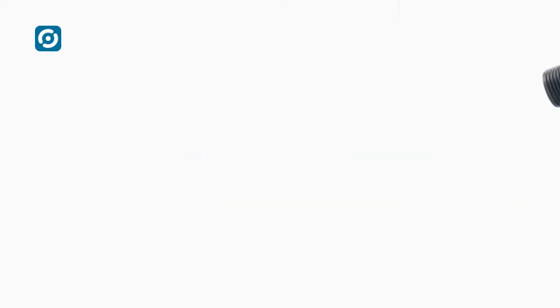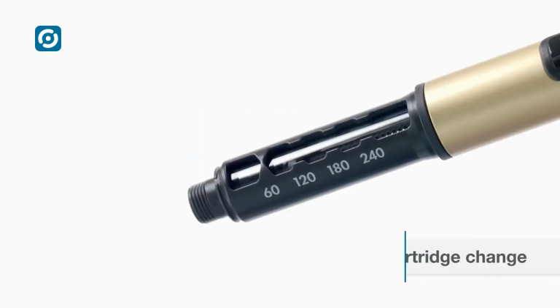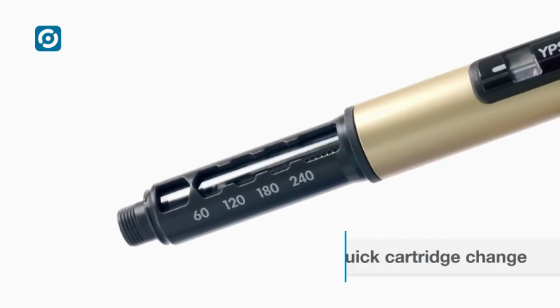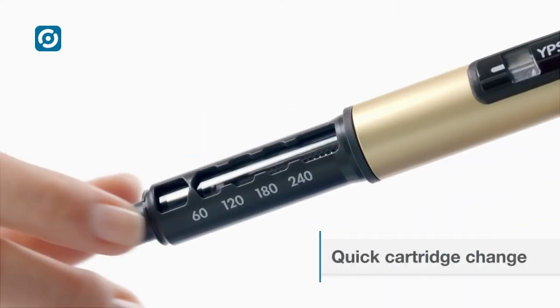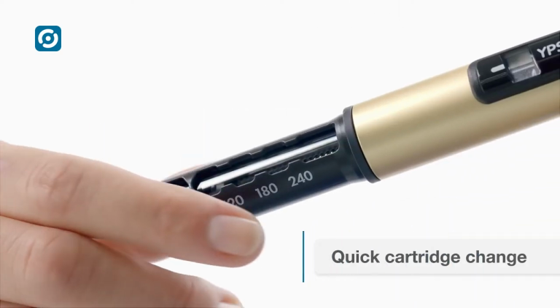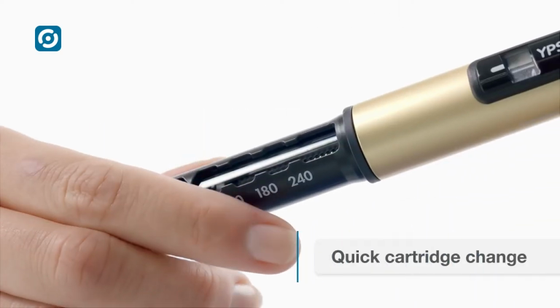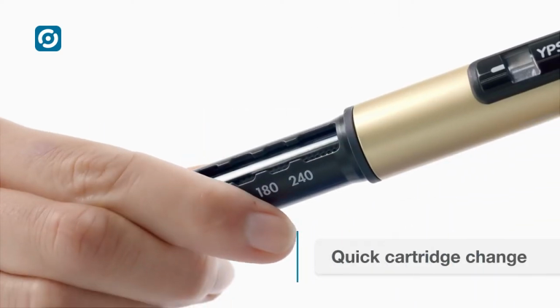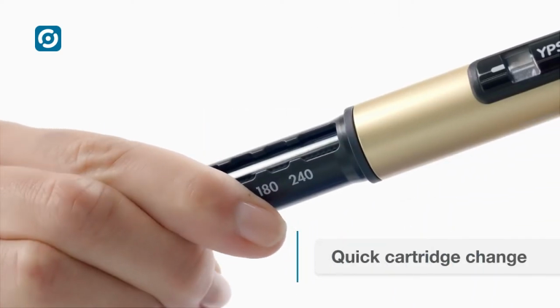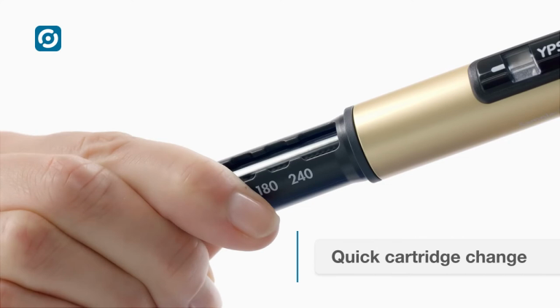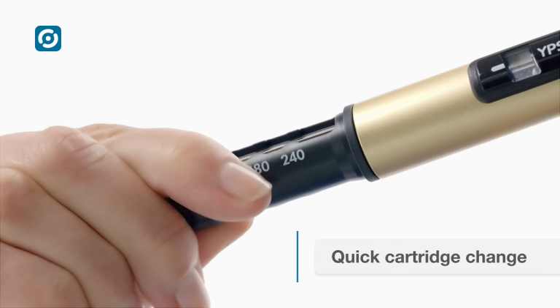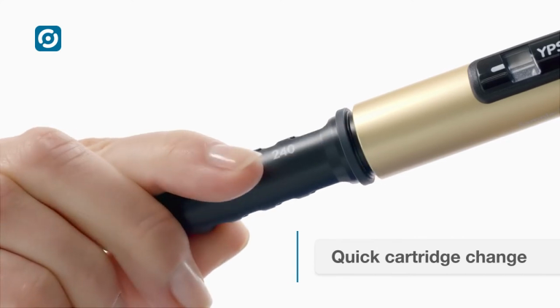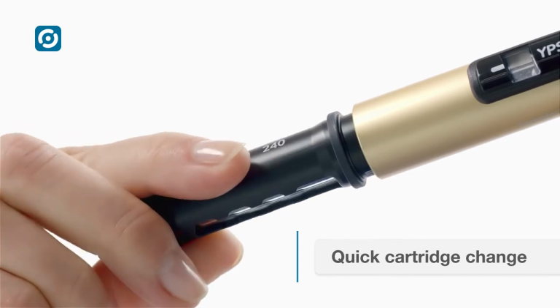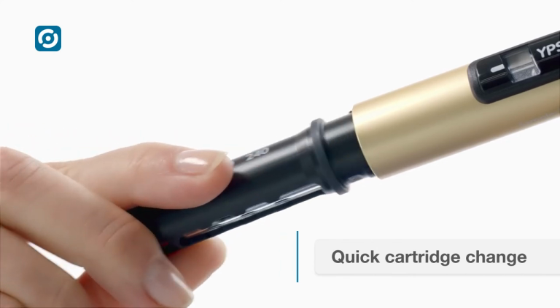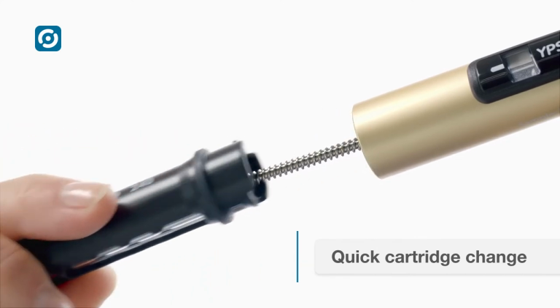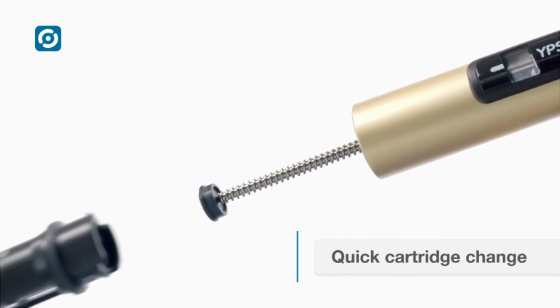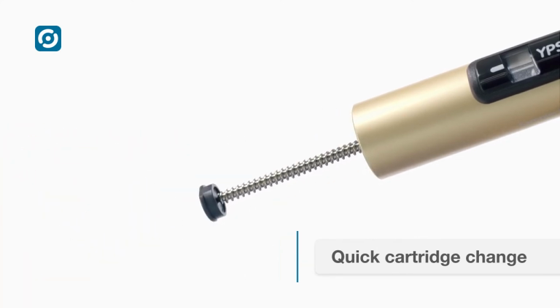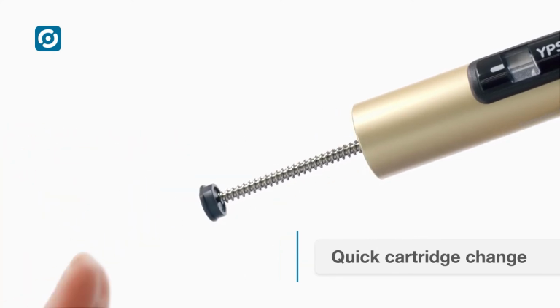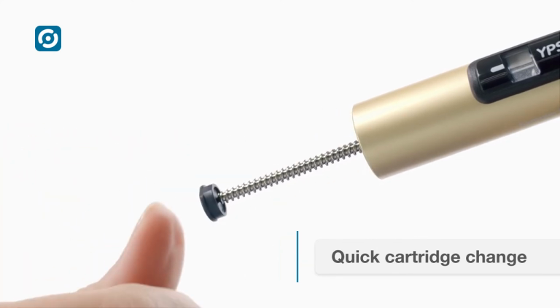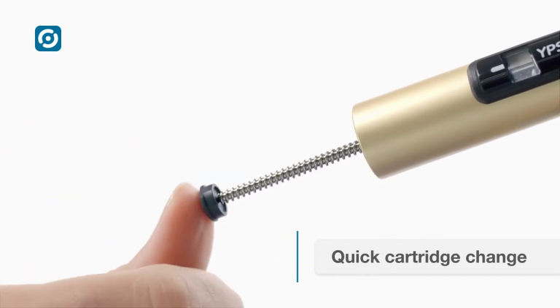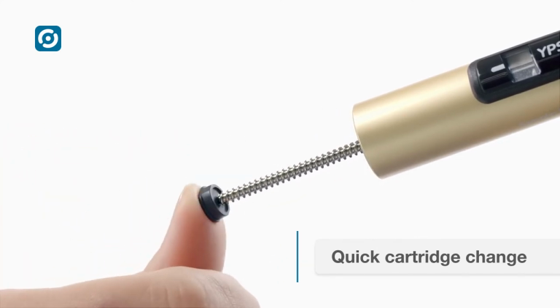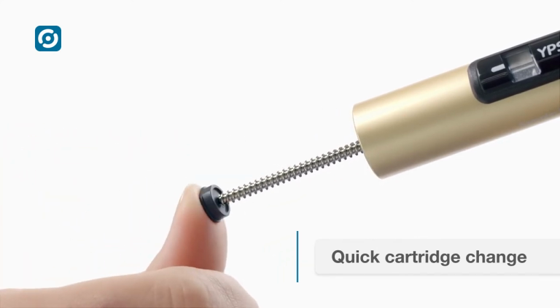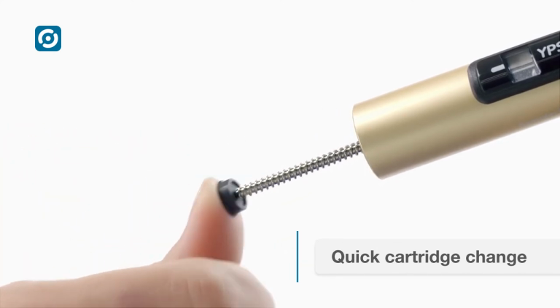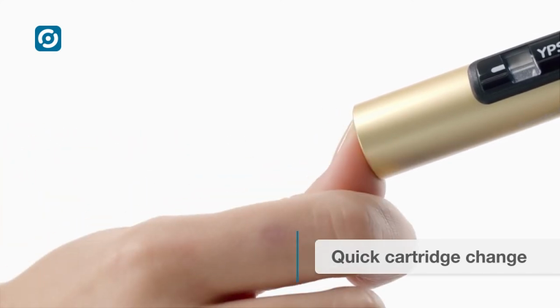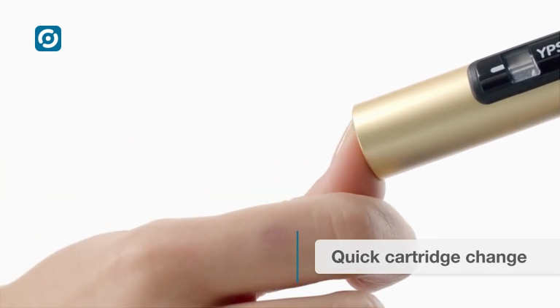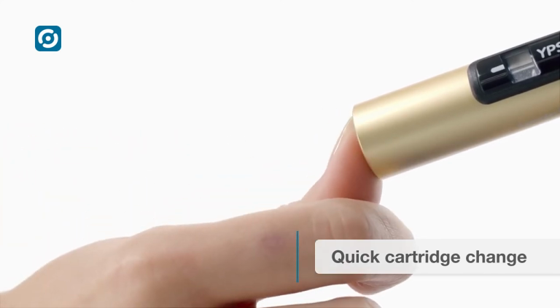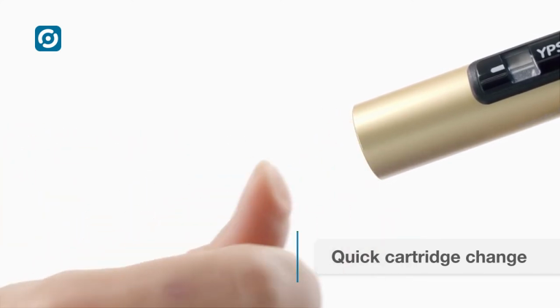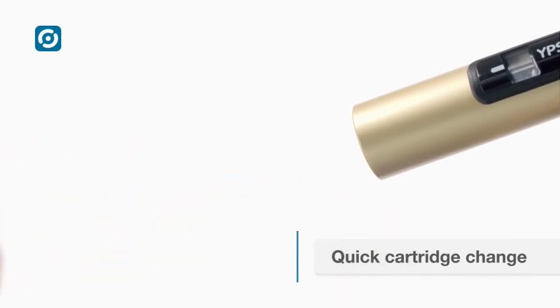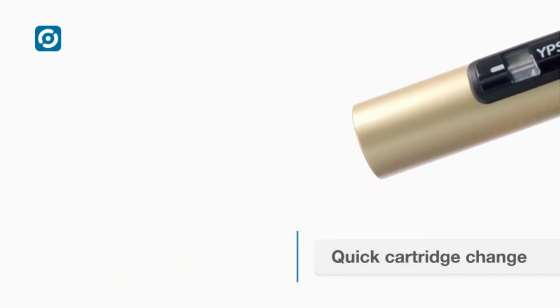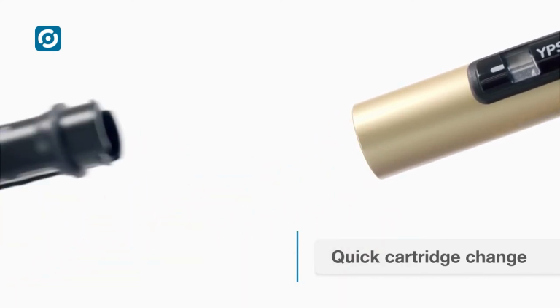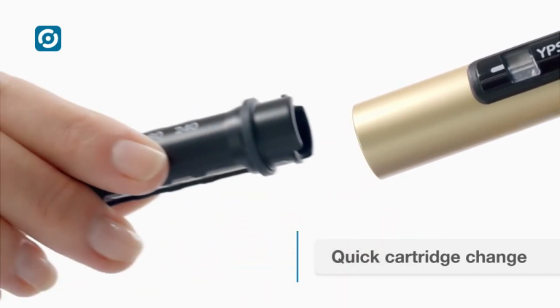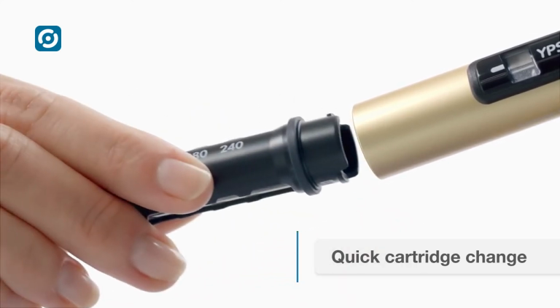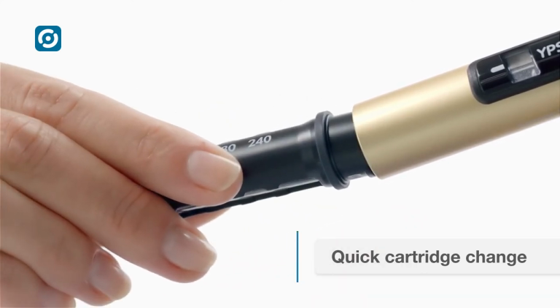The cartridge holder with bayonet connection makes cartridge changes quick and easy.